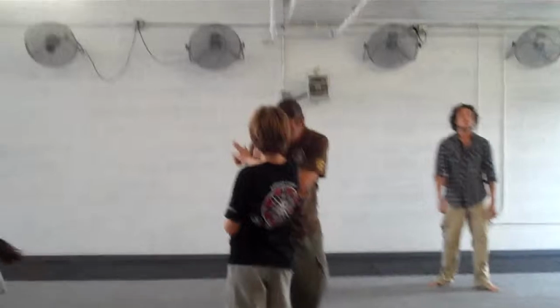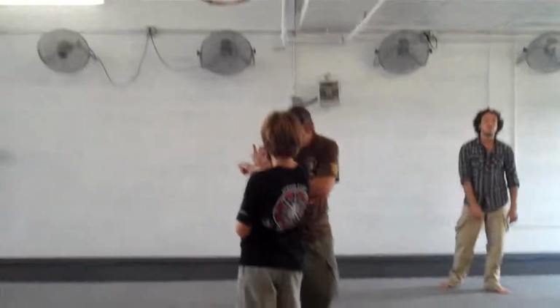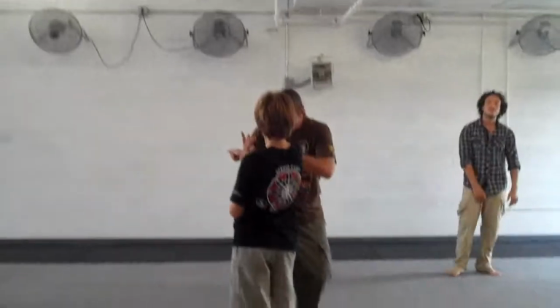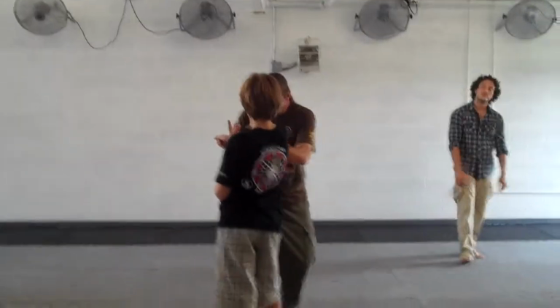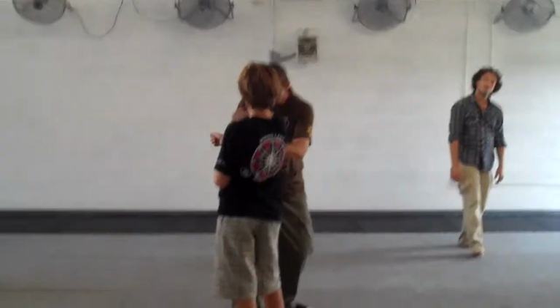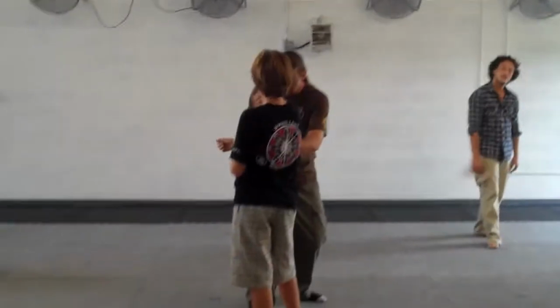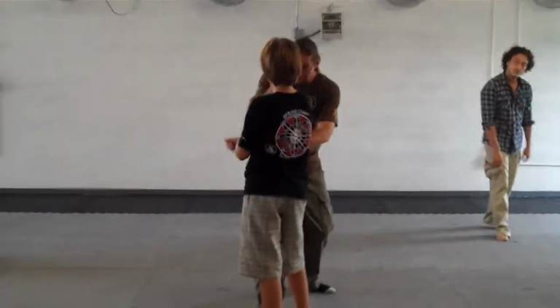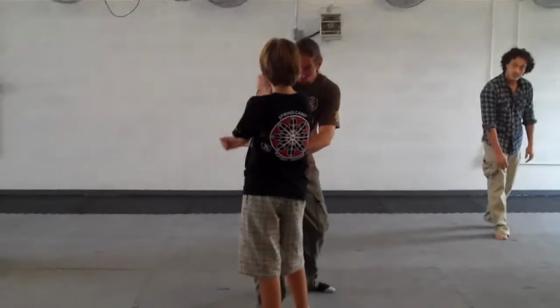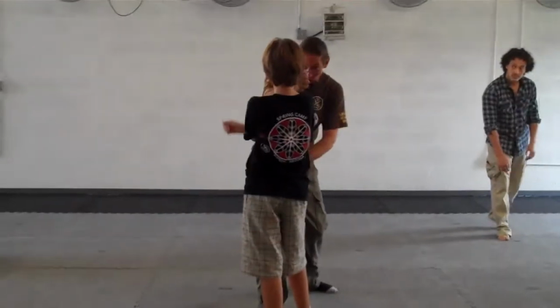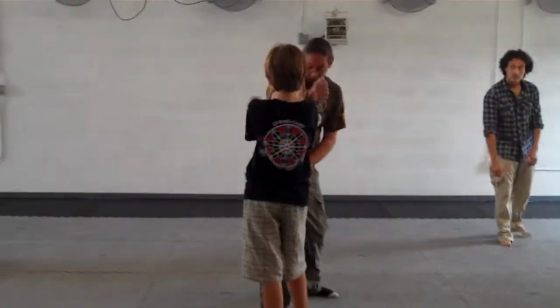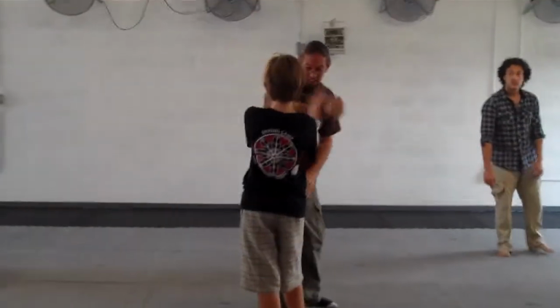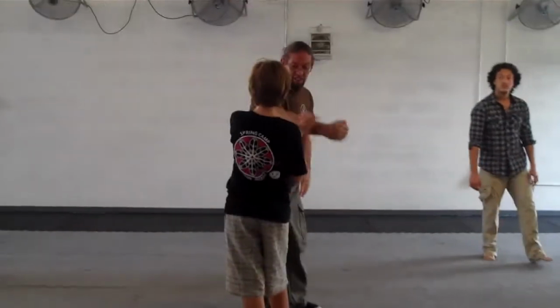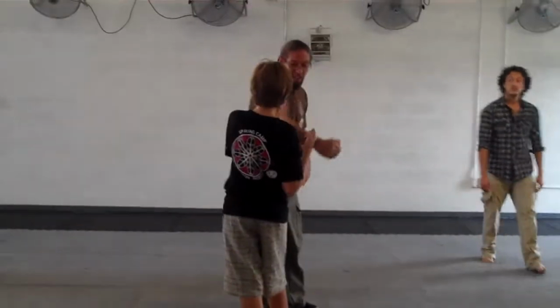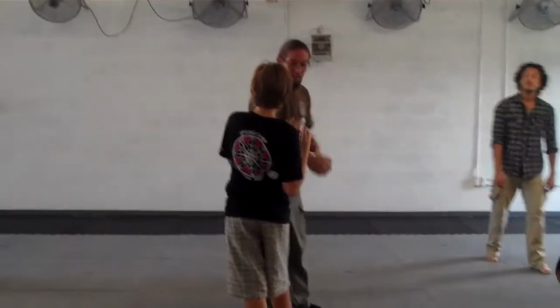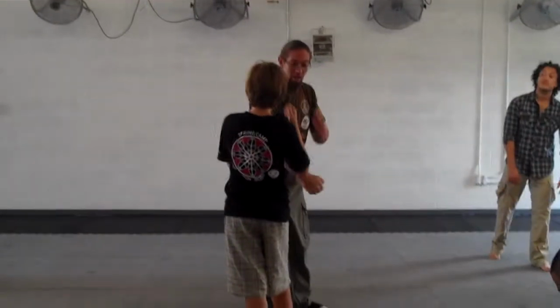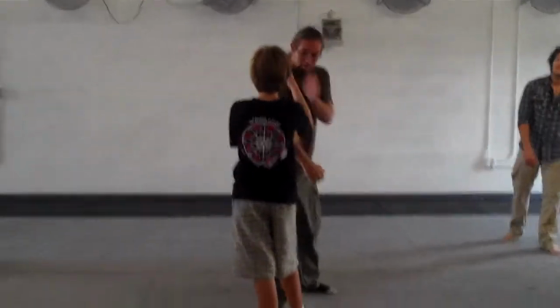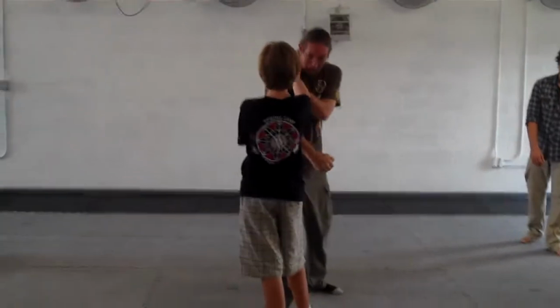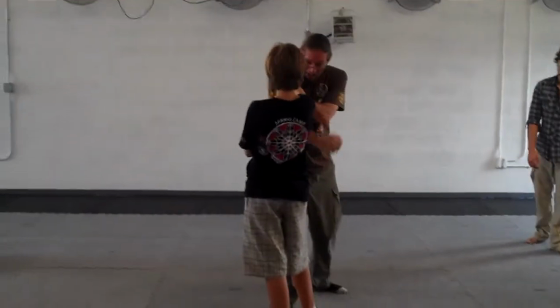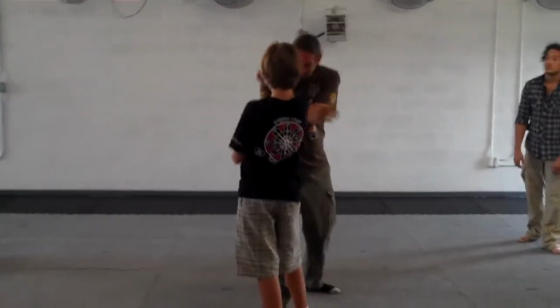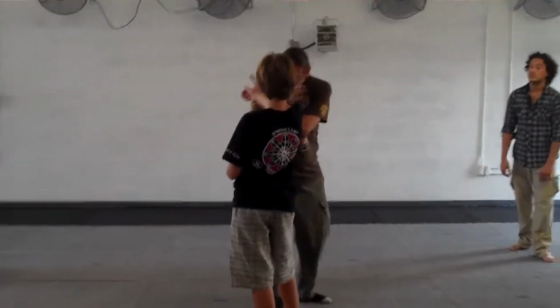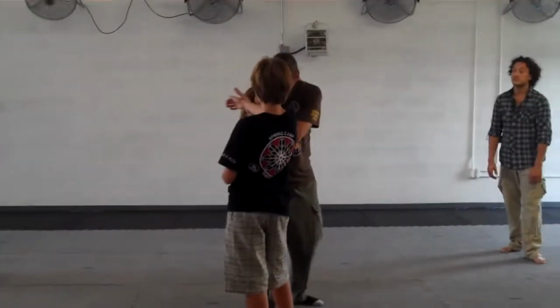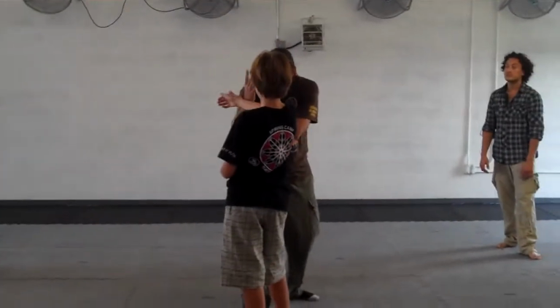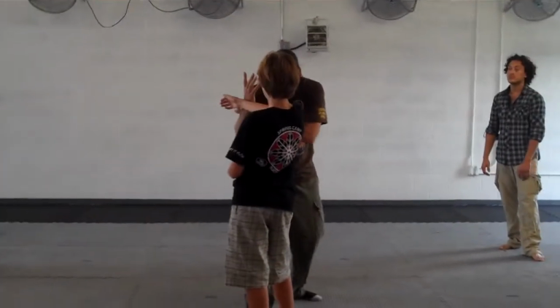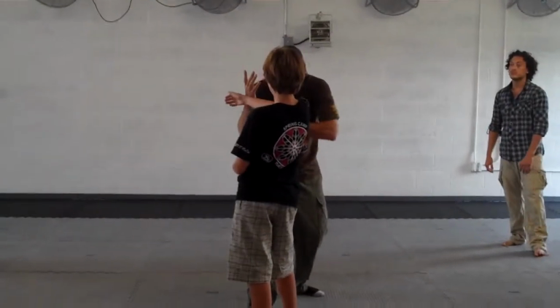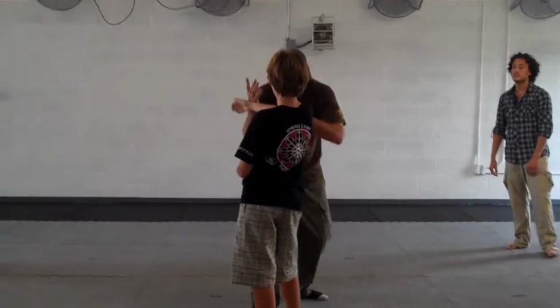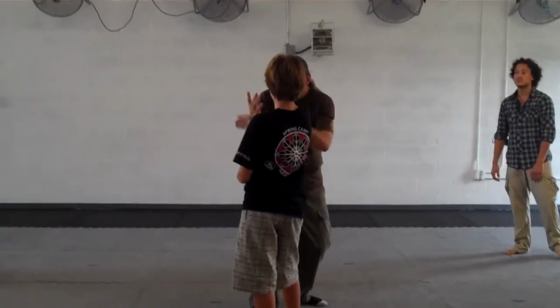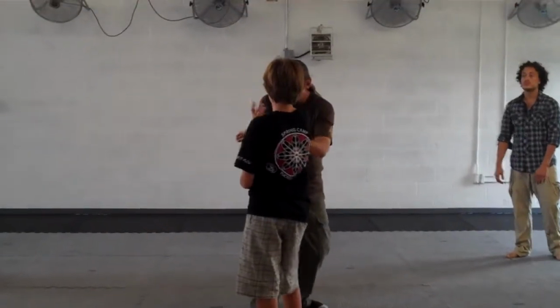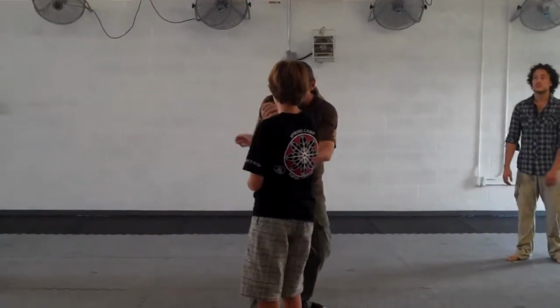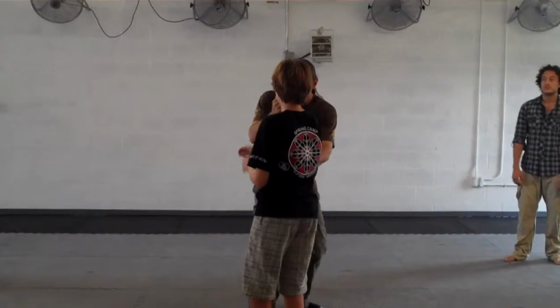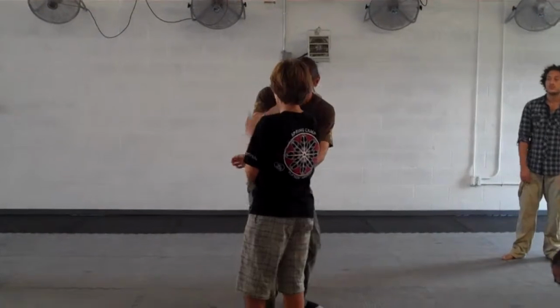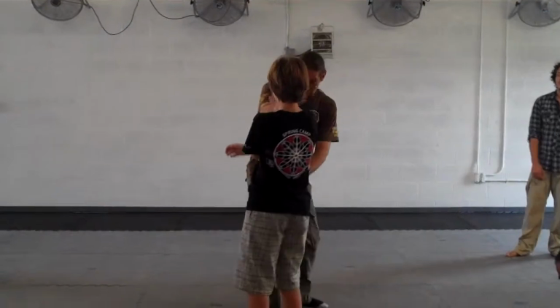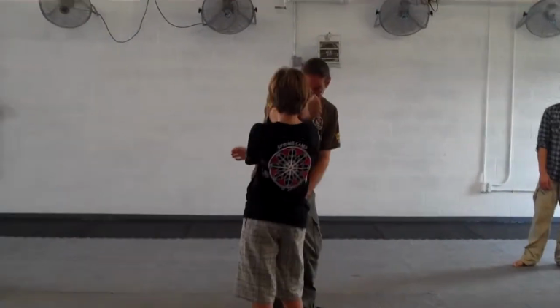Two, three, four. Lock, carry, check, strike.